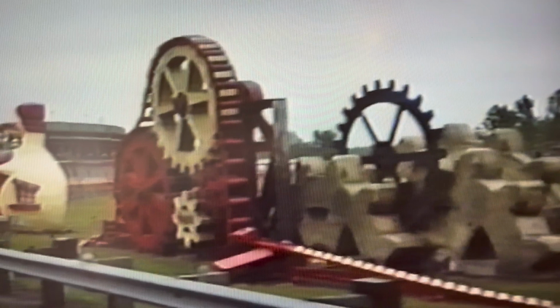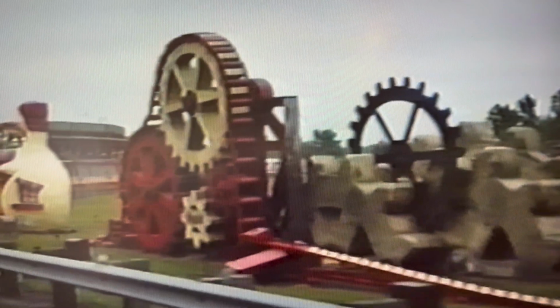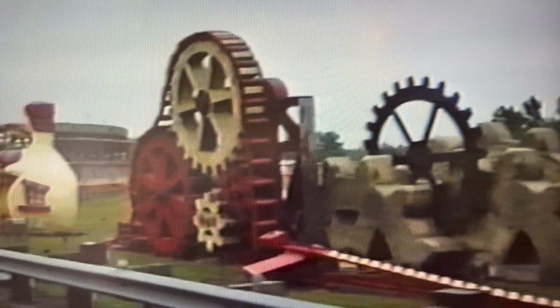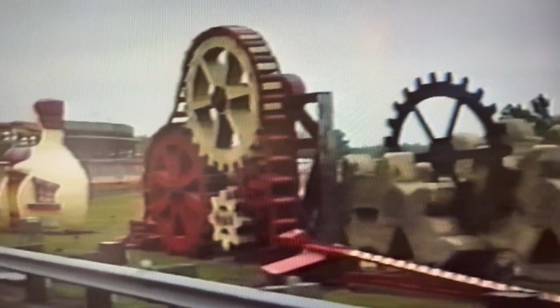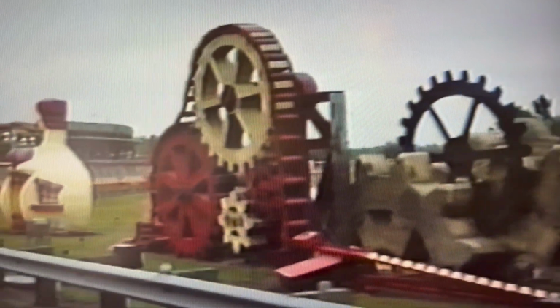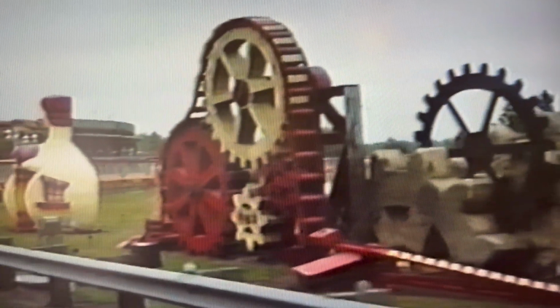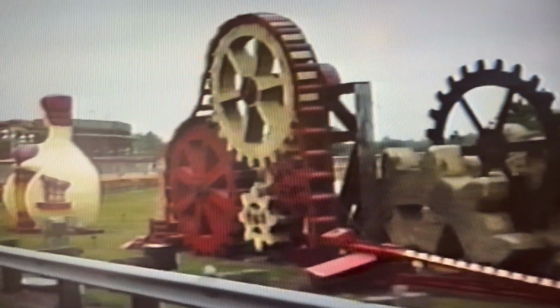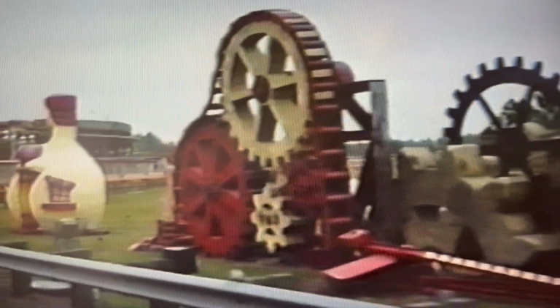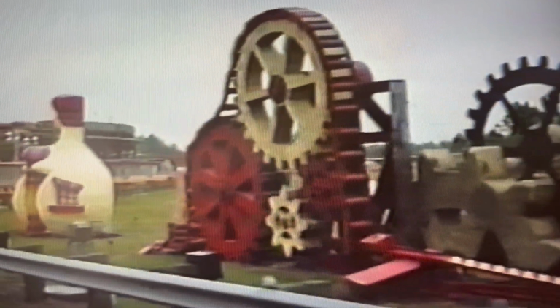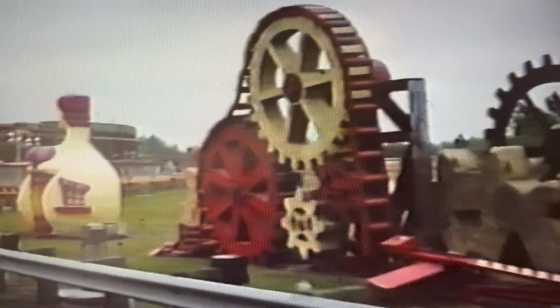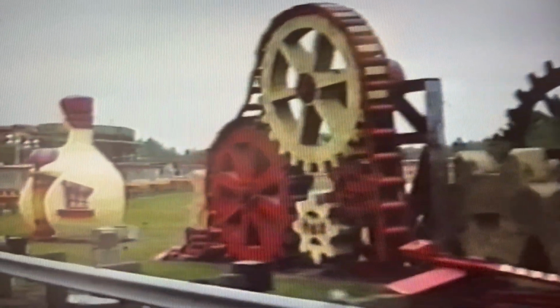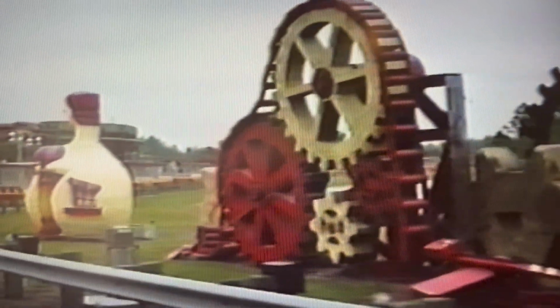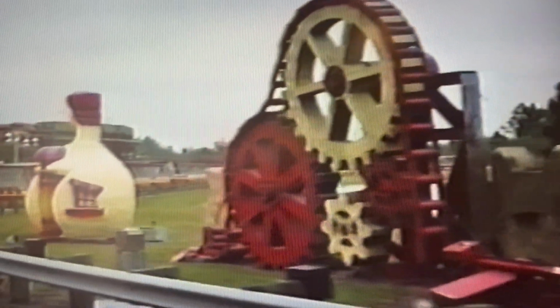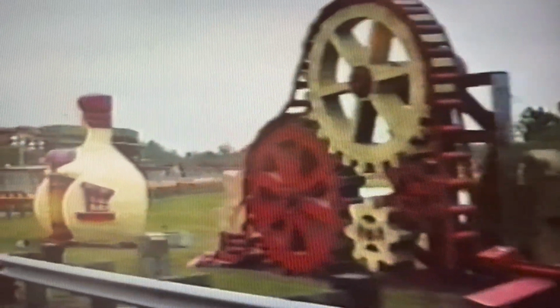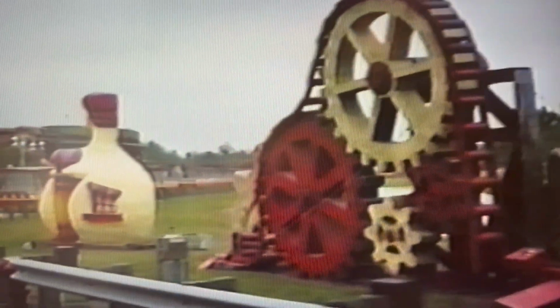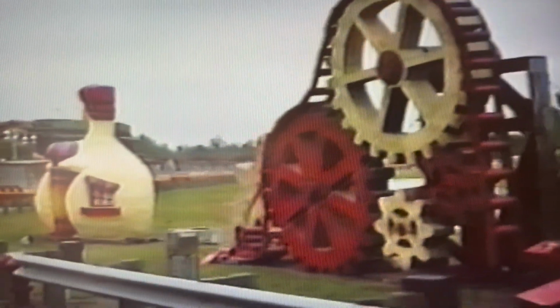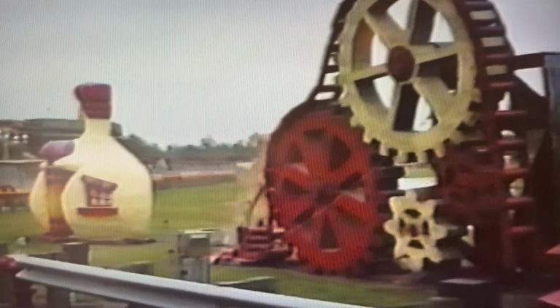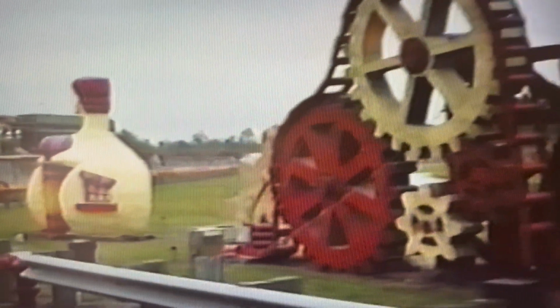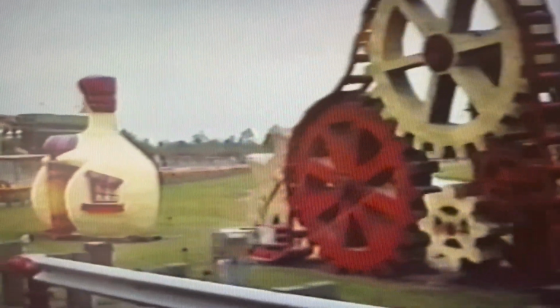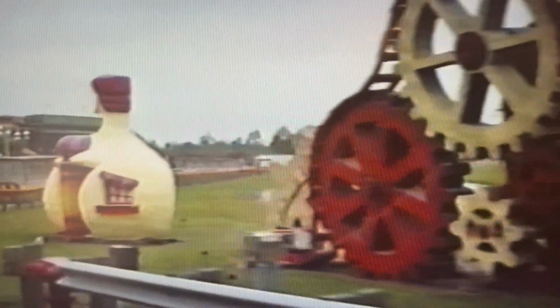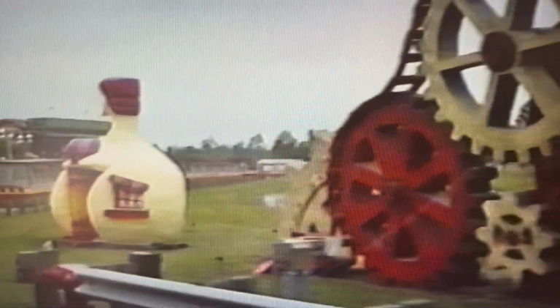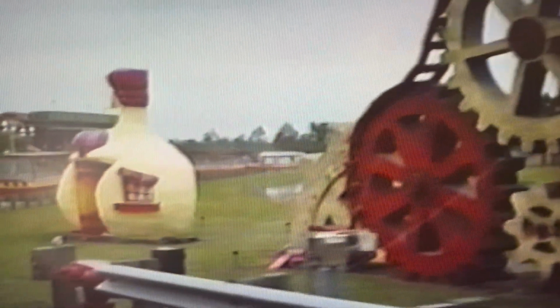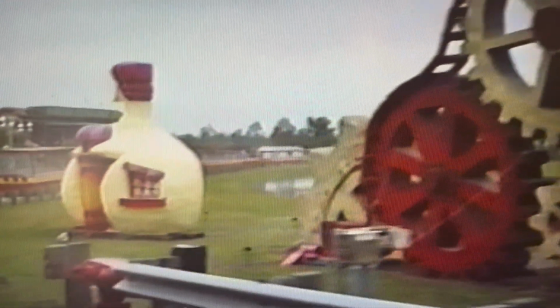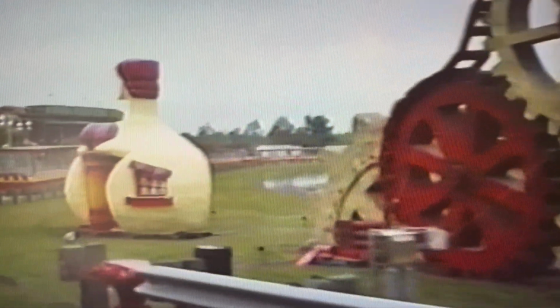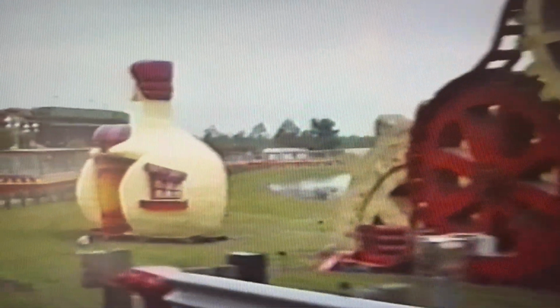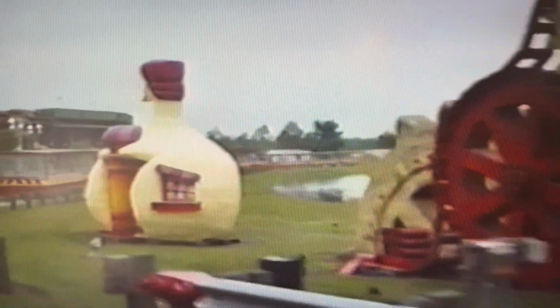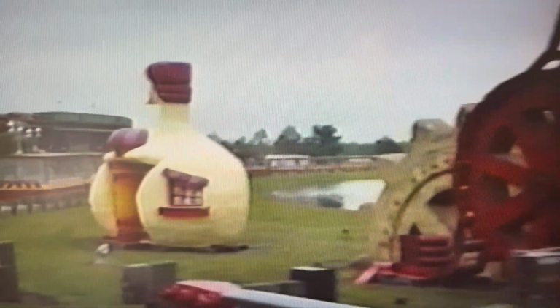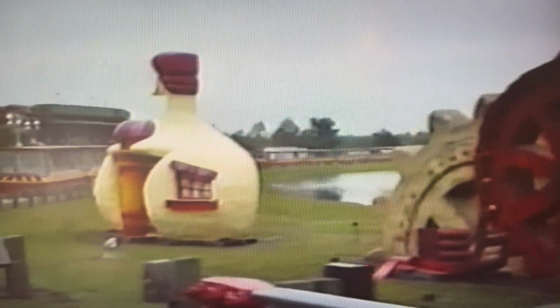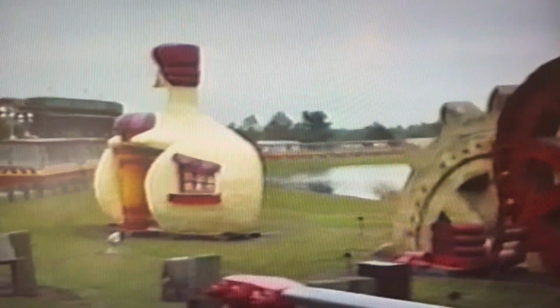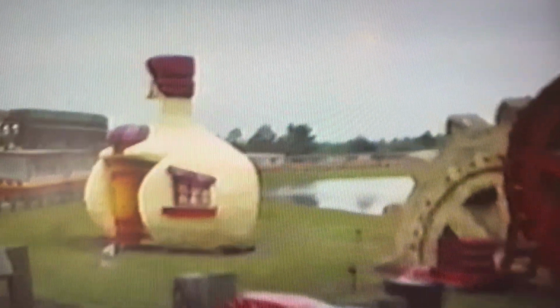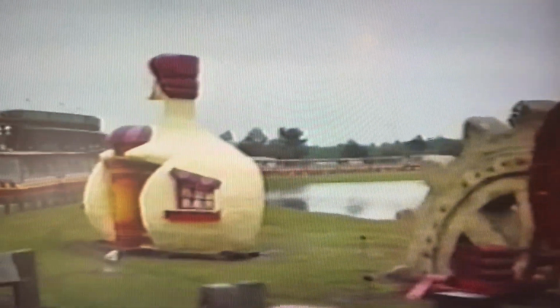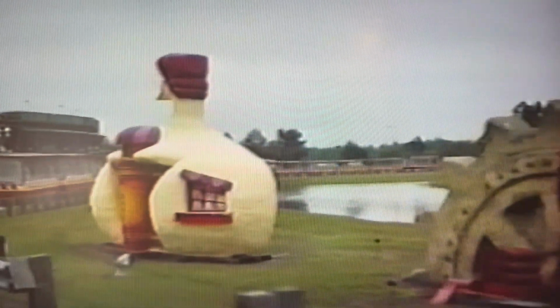Coming up on your right-hand side, you can see the giant gears that were used in the climactic finale of the film Dick Tracy.